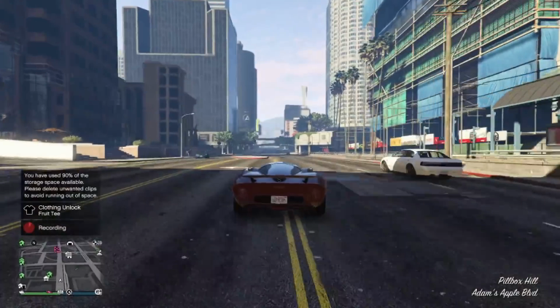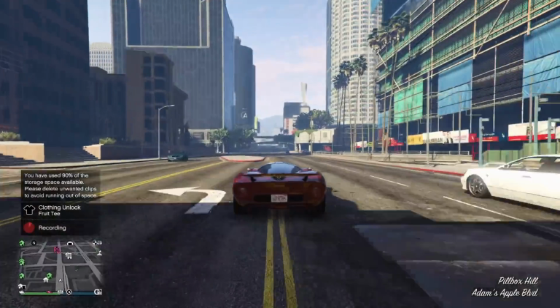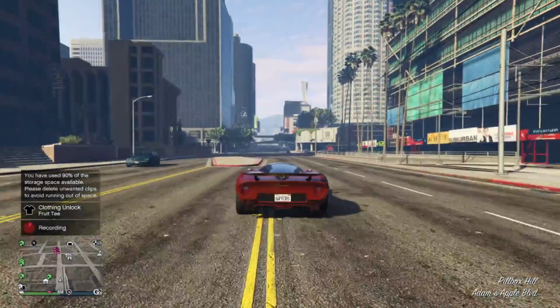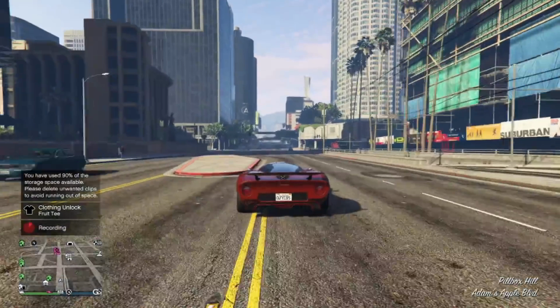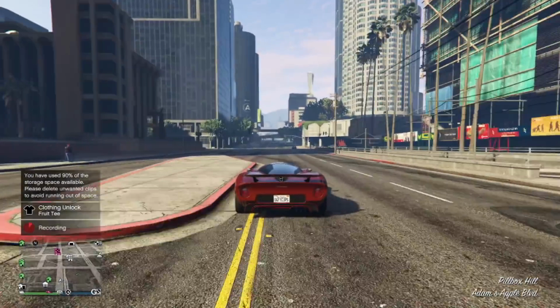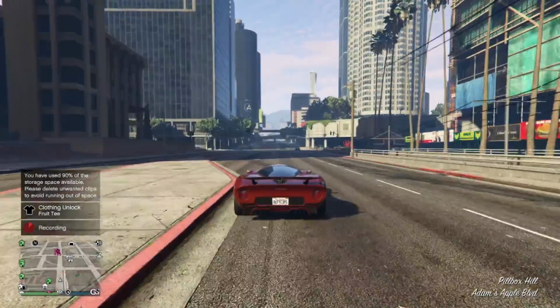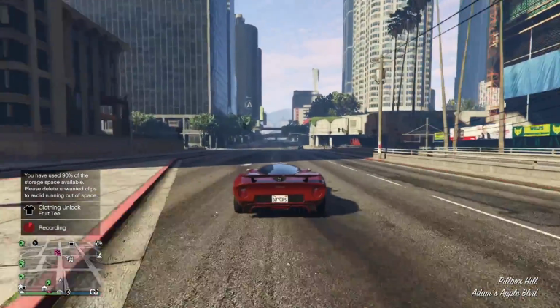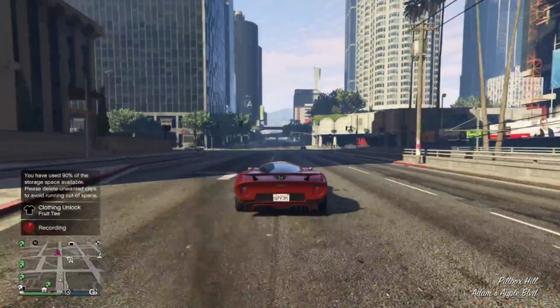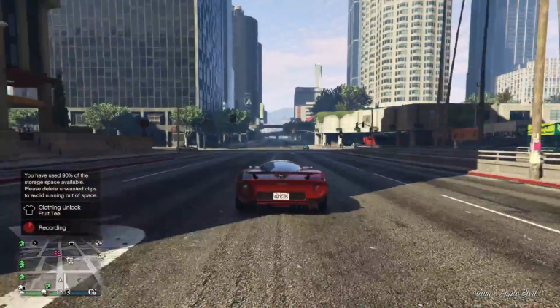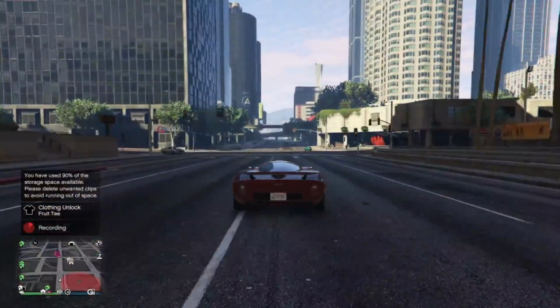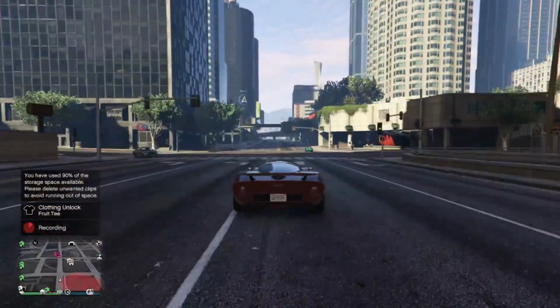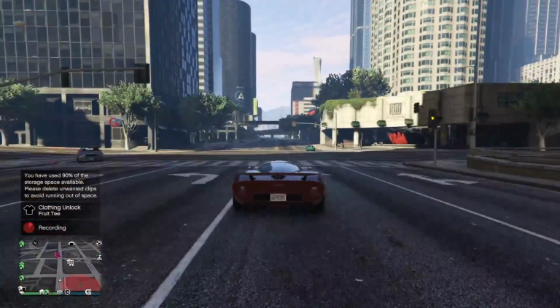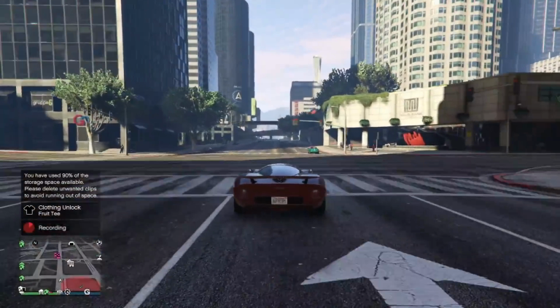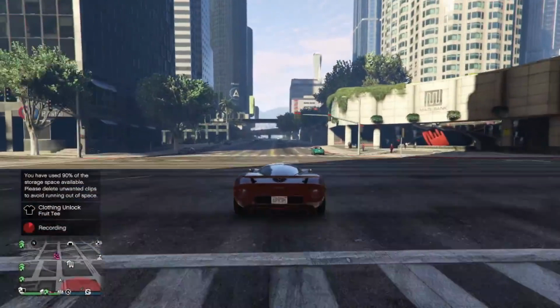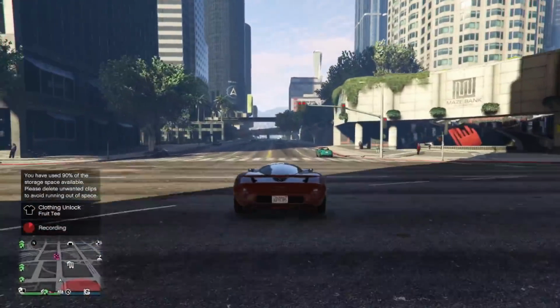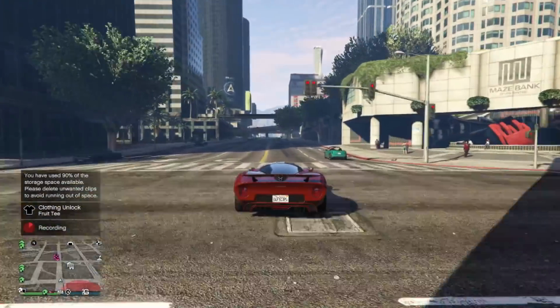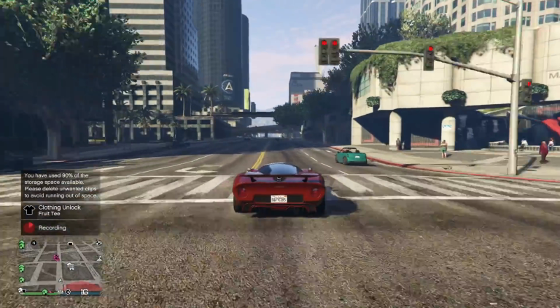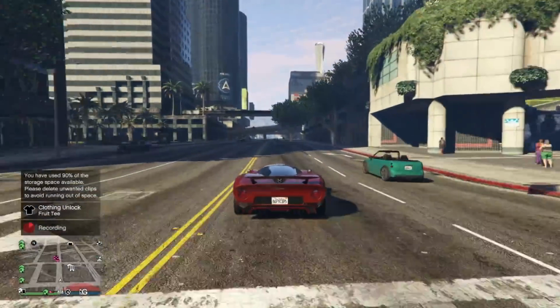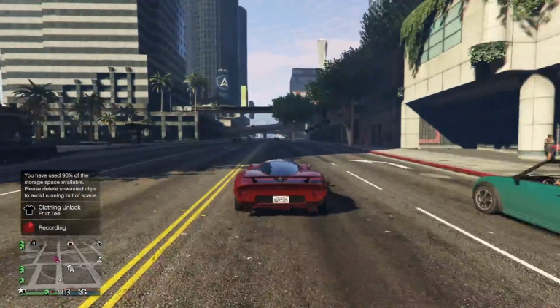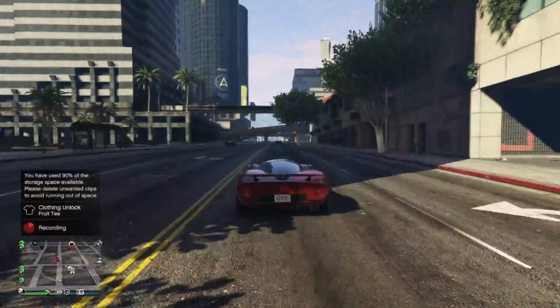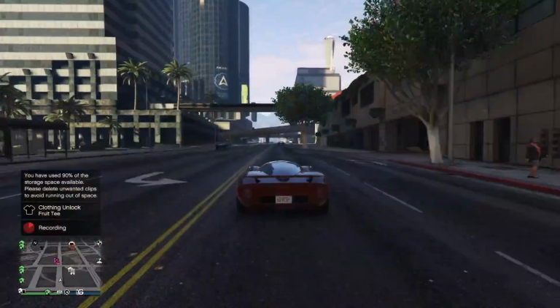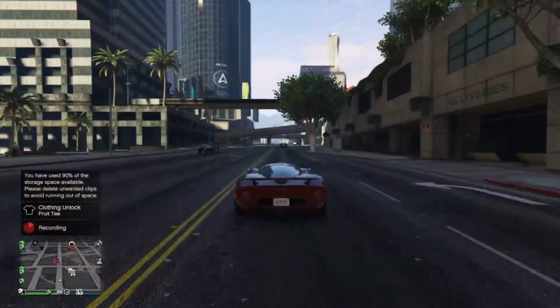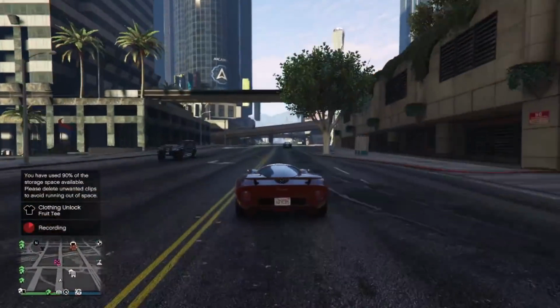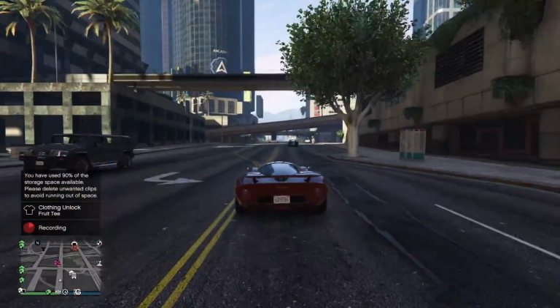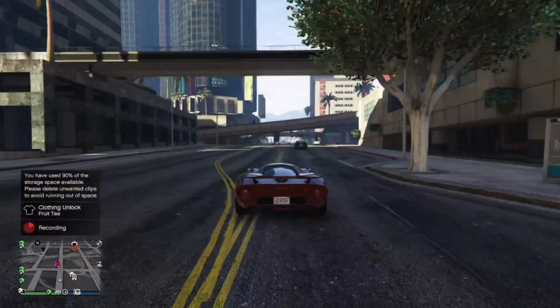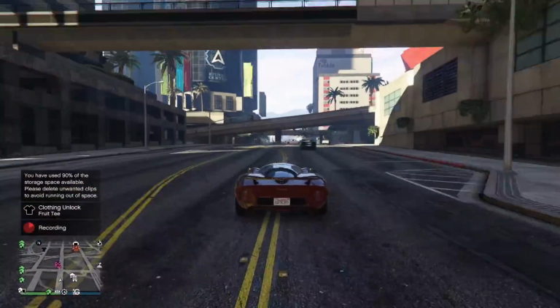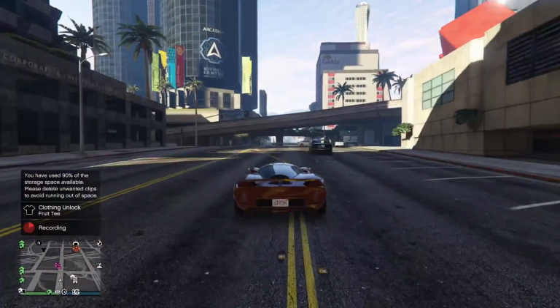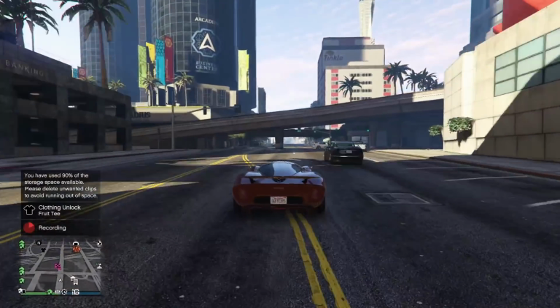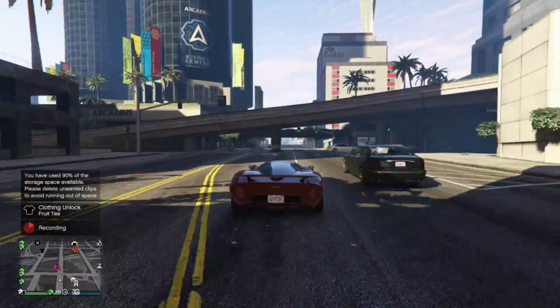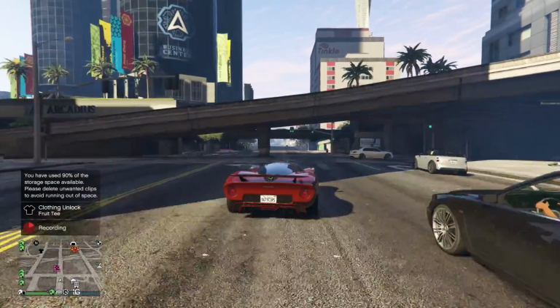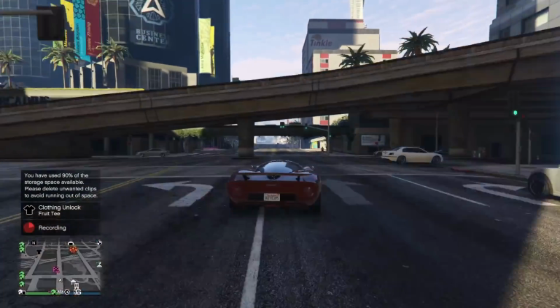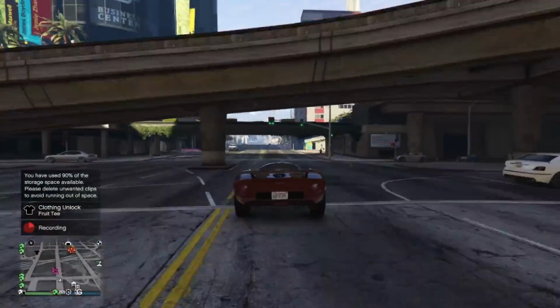Hey everyone and welcome to GTA Online Changes and Additions for the week of October 8th to October 15th, 2020.